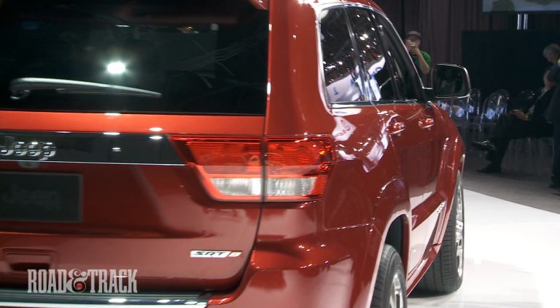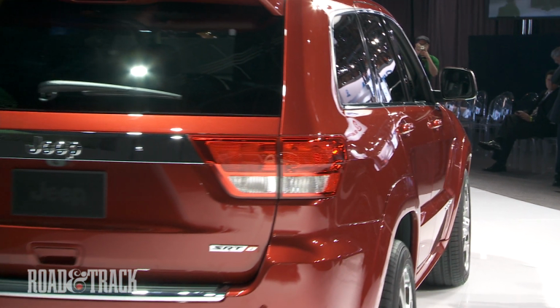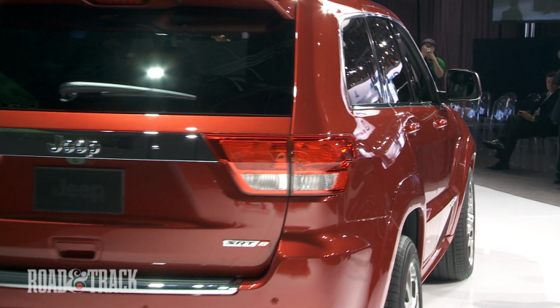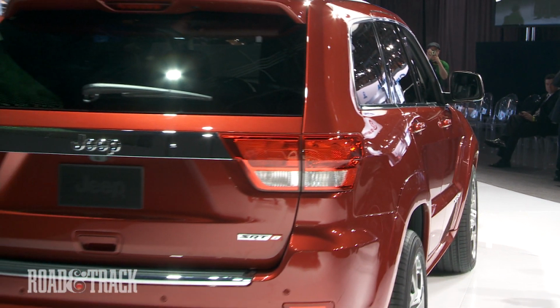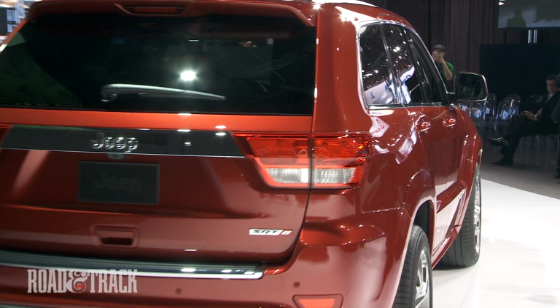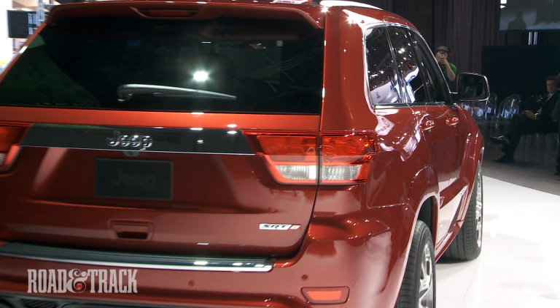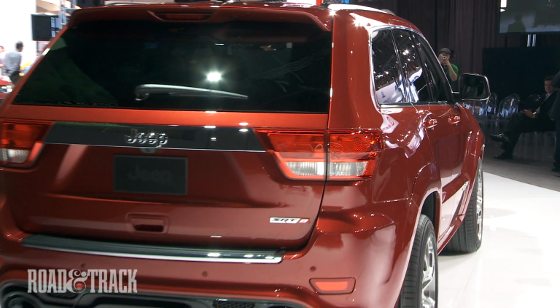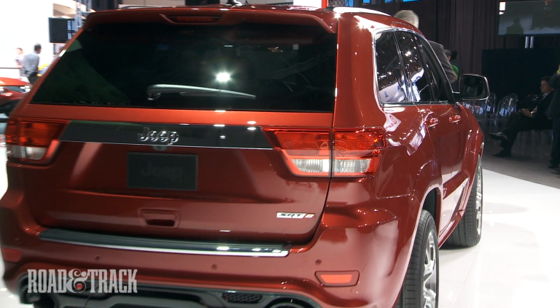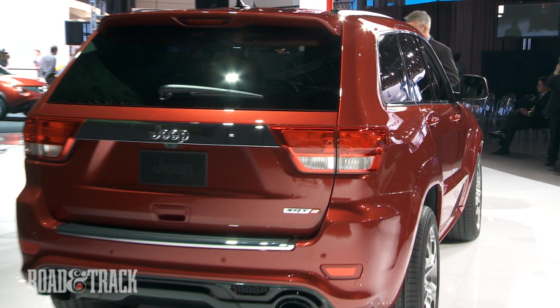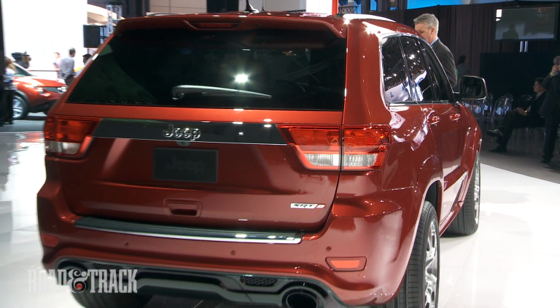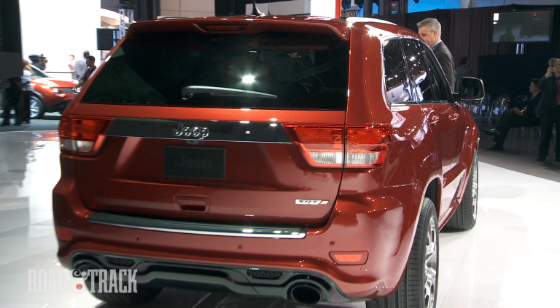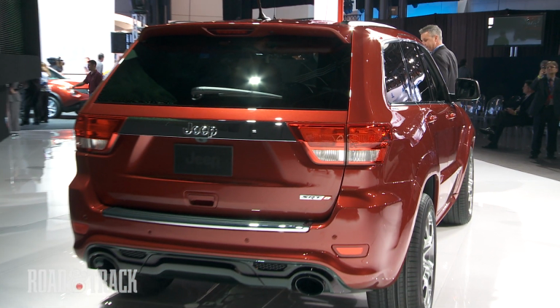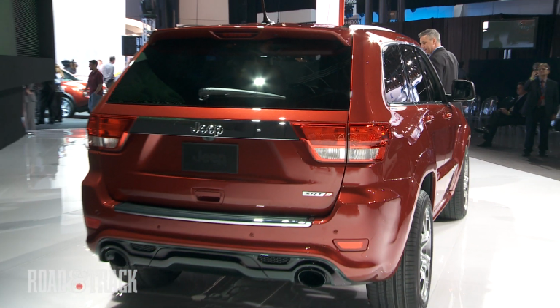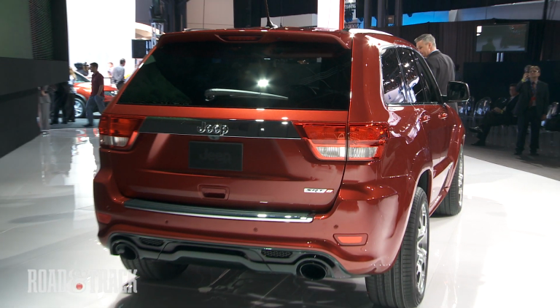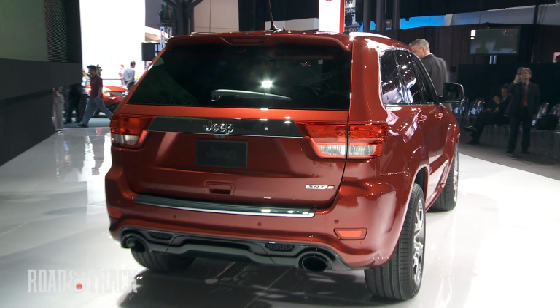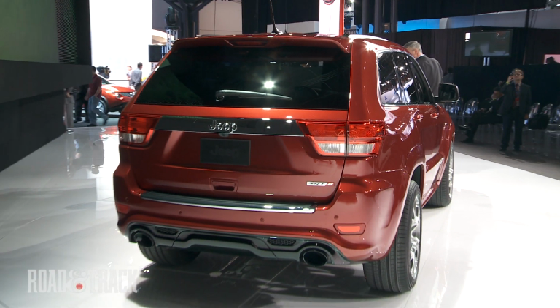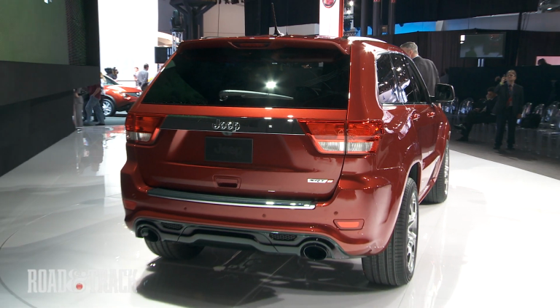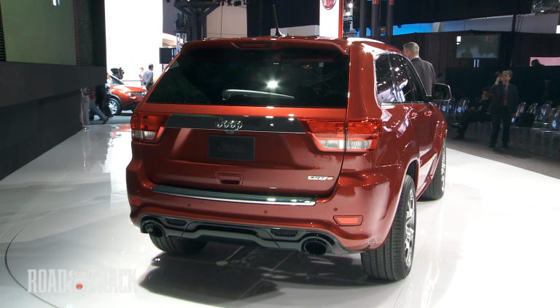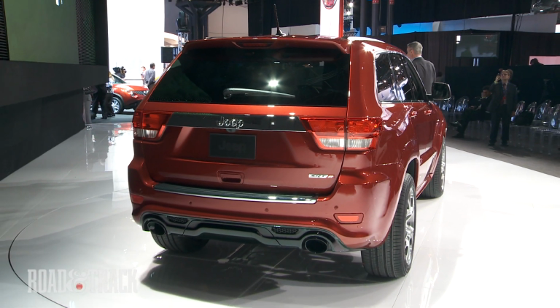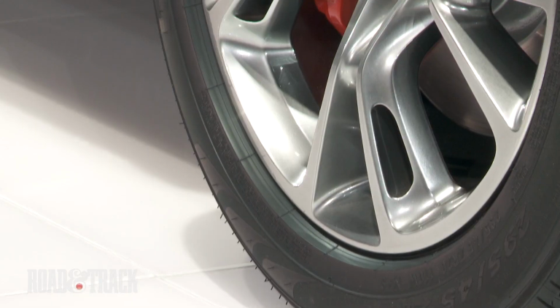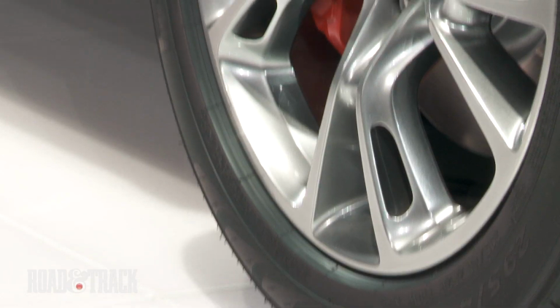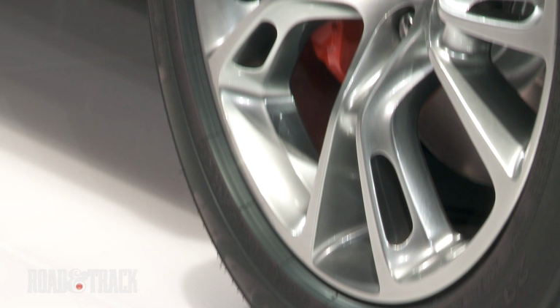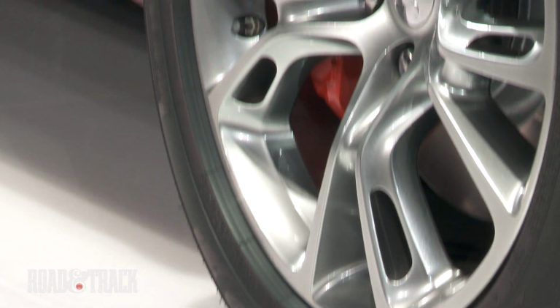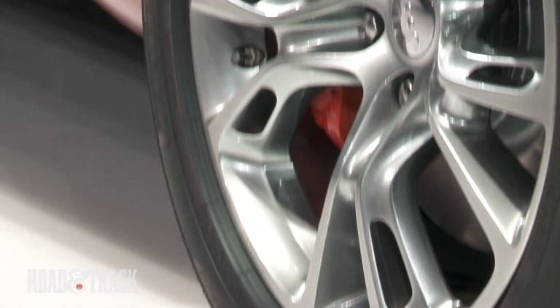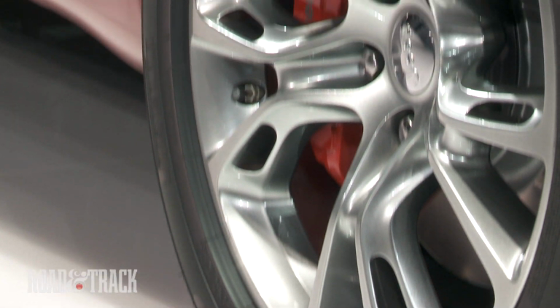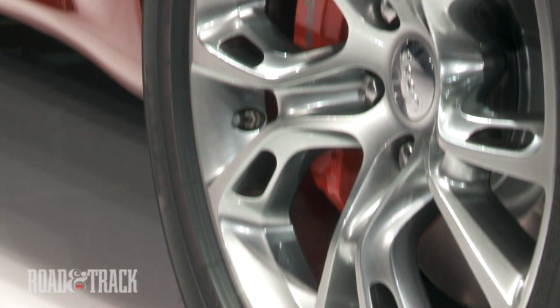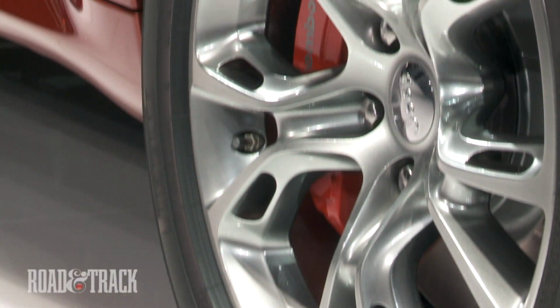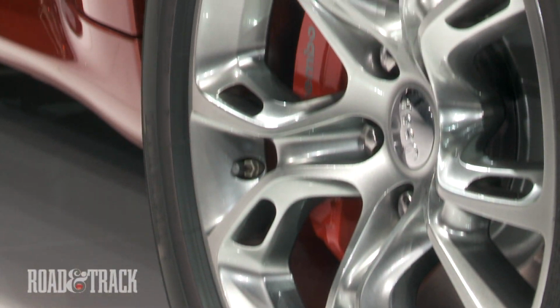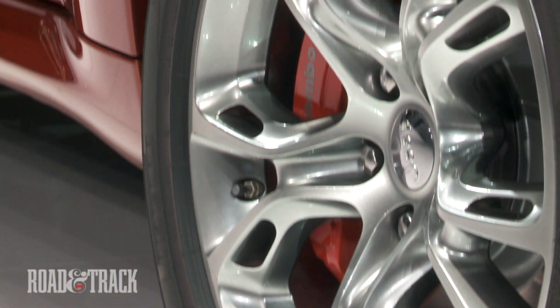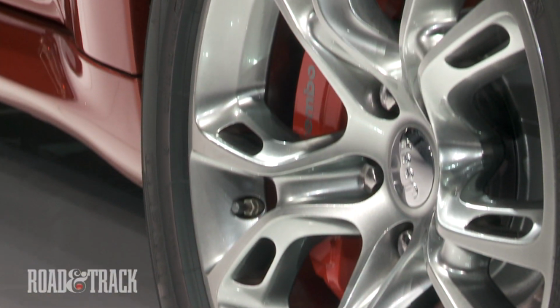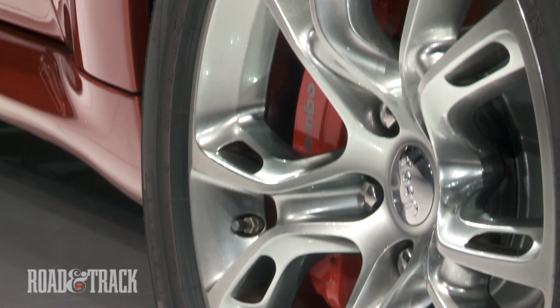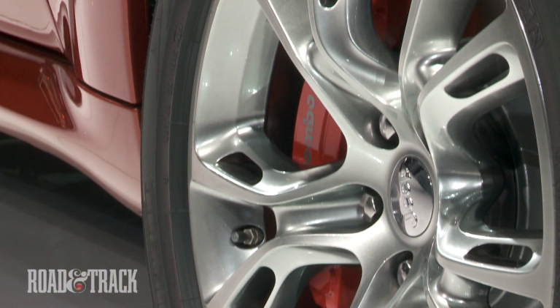Functional hood vents, flared wheel arches, and 20-inch alloy wheels round out the exterior modifications.